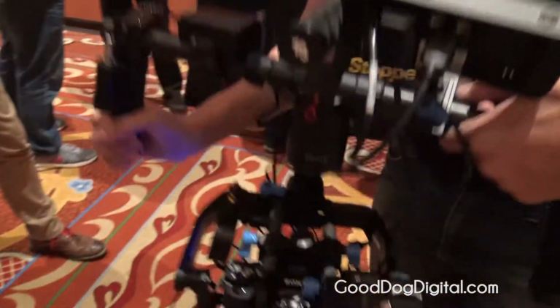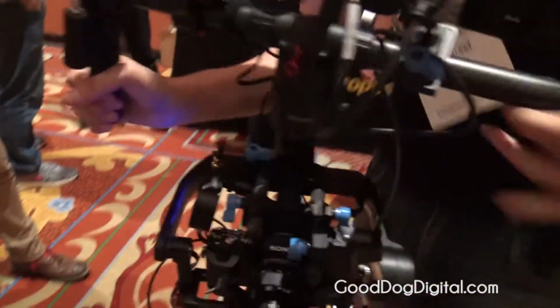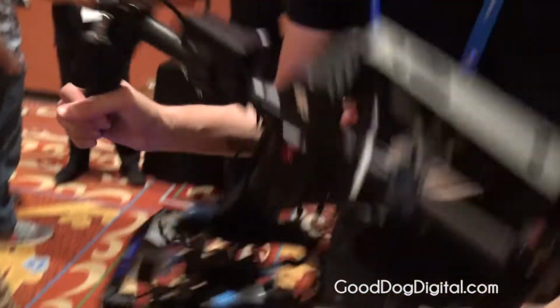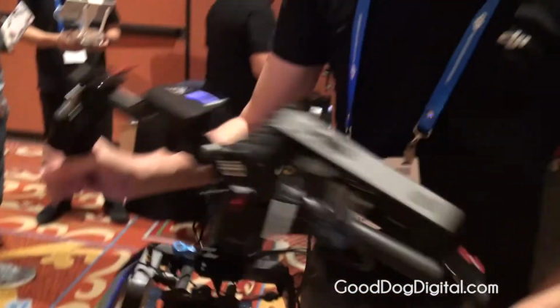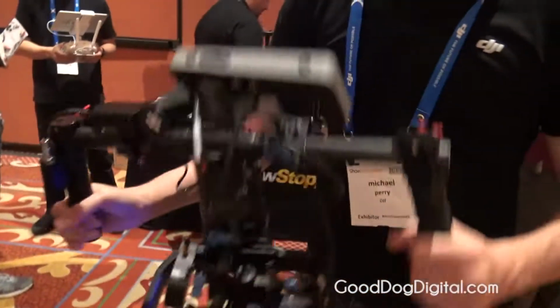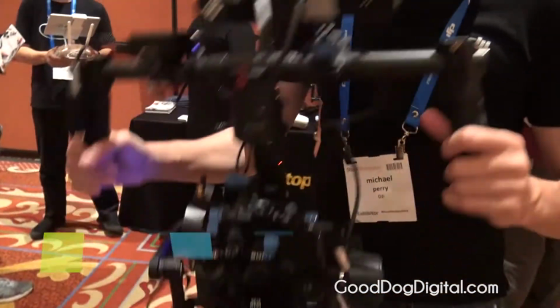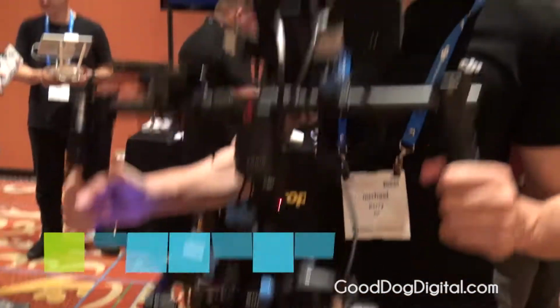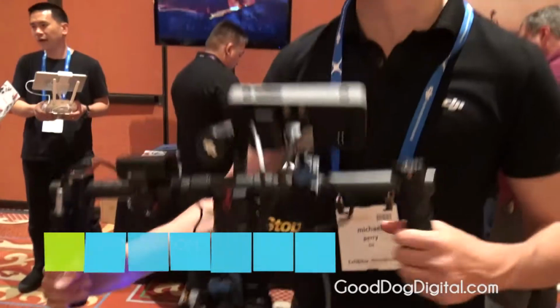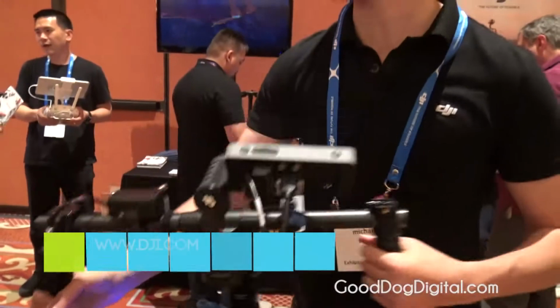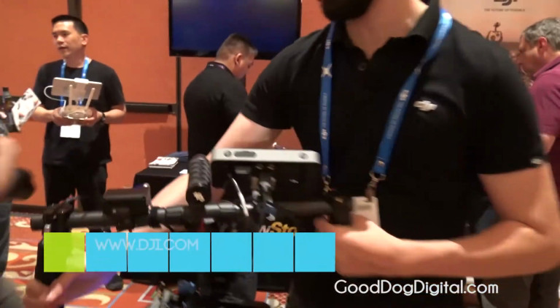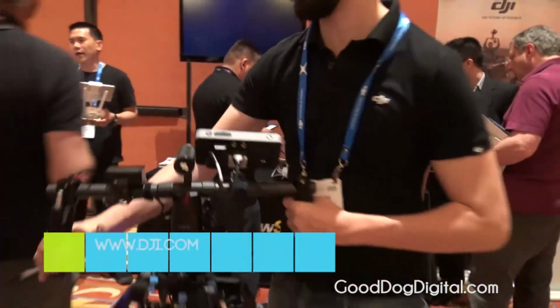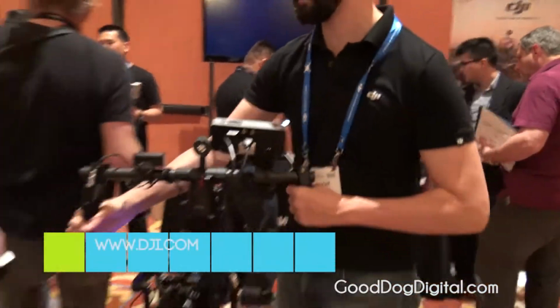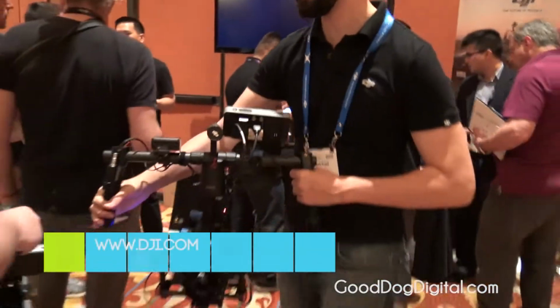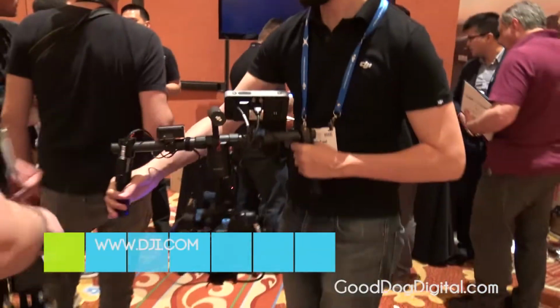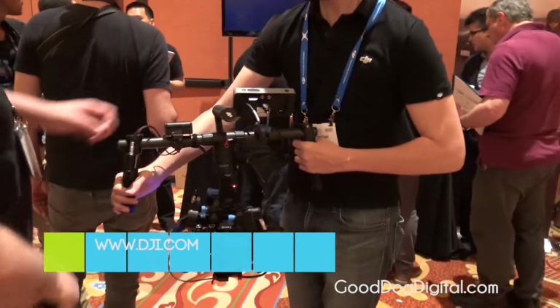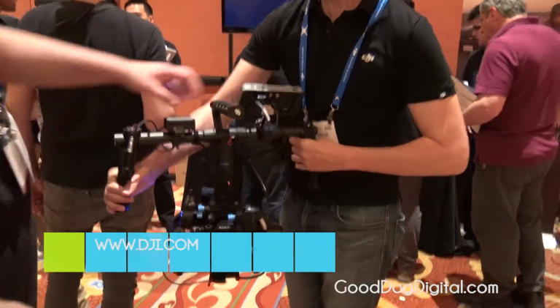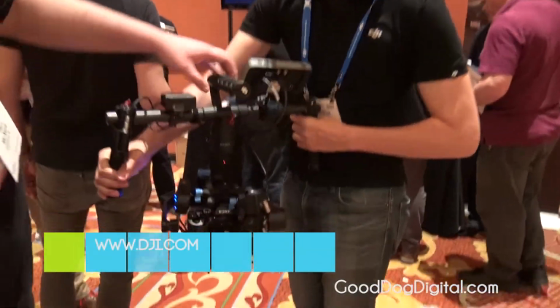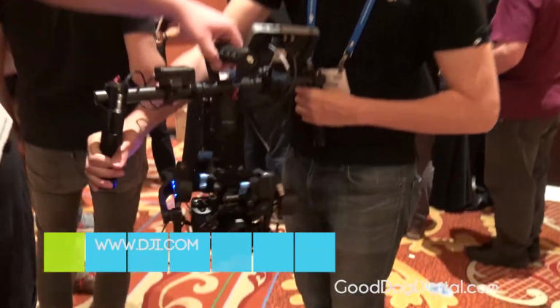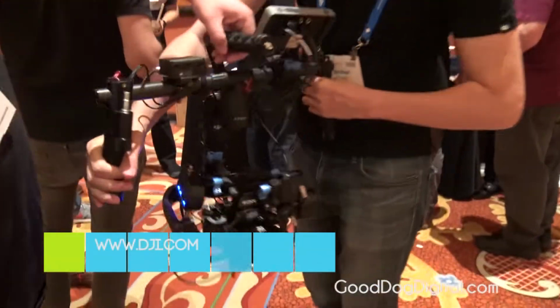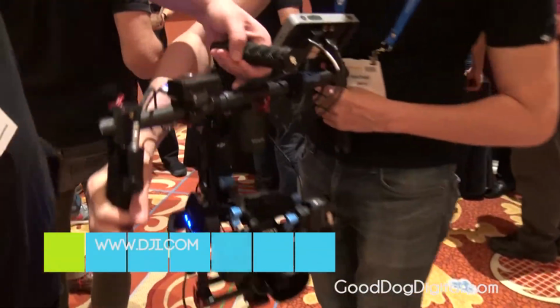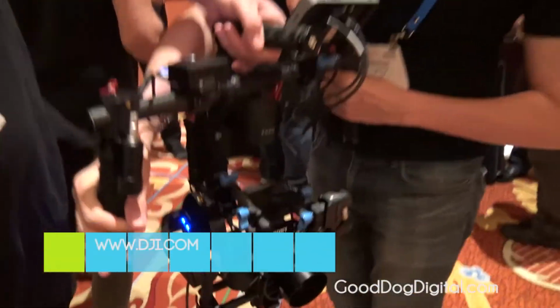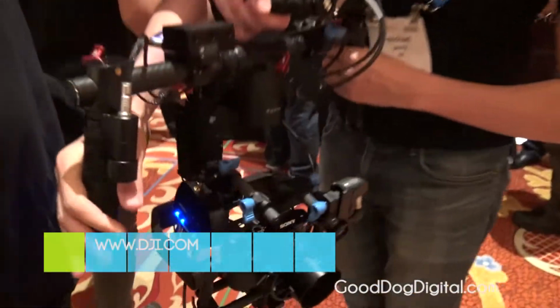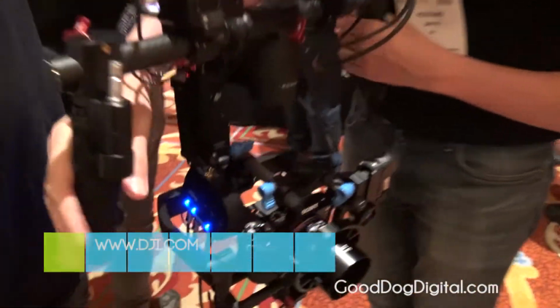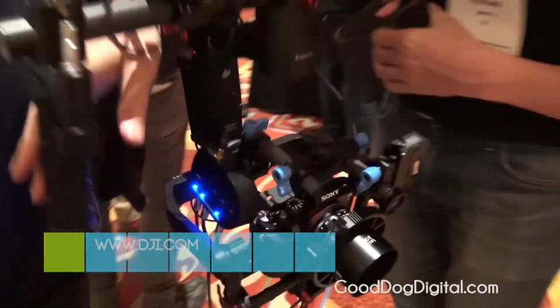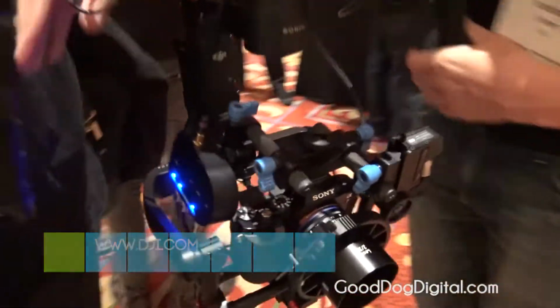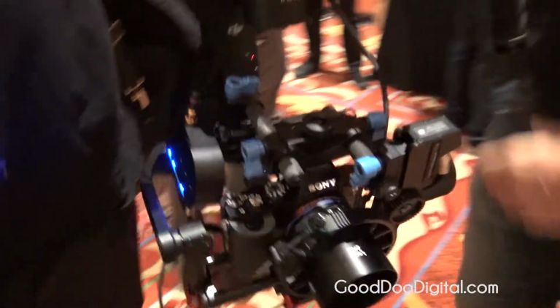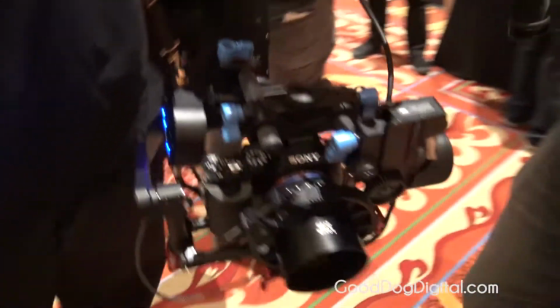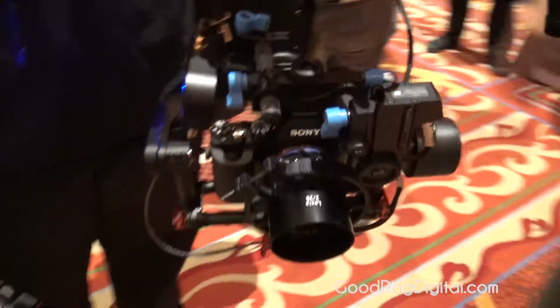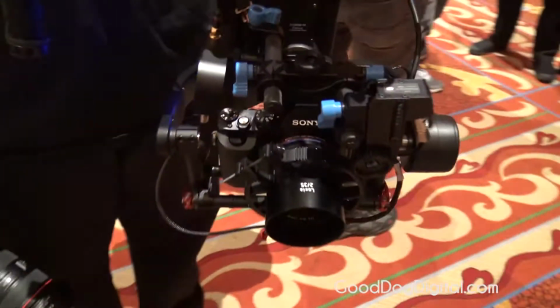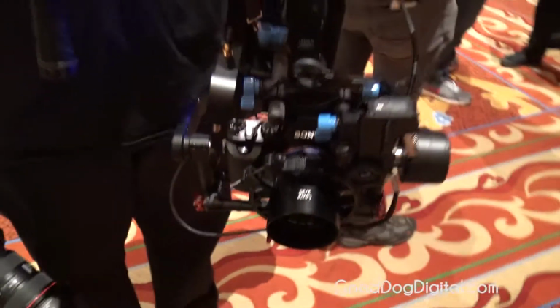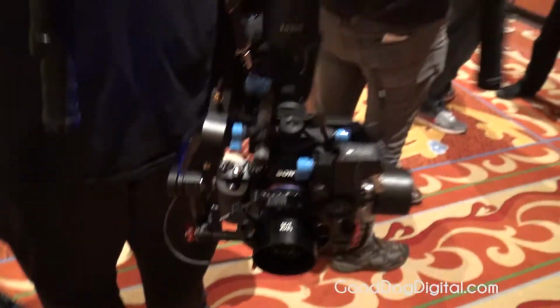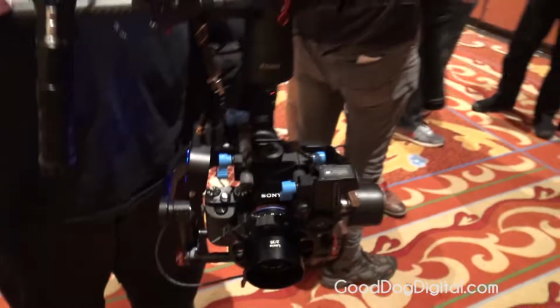It feels really good in the hands. This one's a little heavier because it's got a full setup, but it's still a lot nicer.